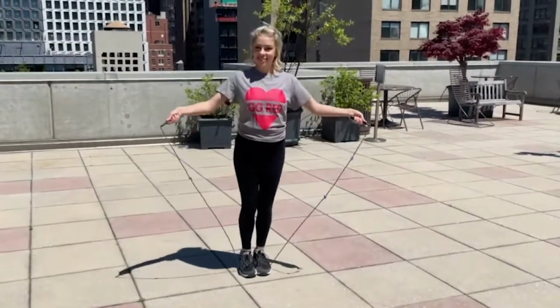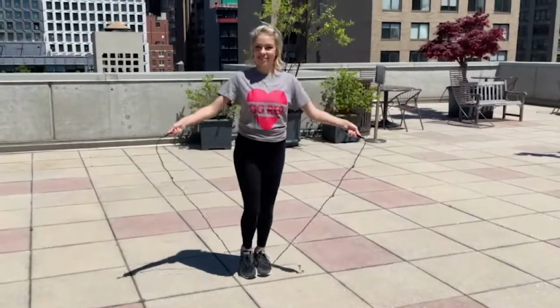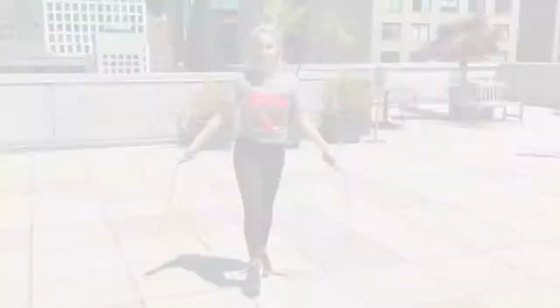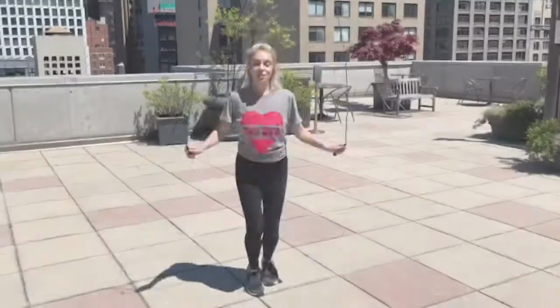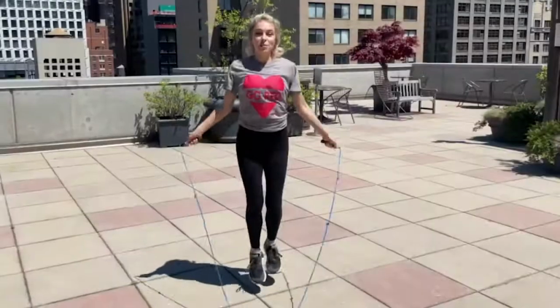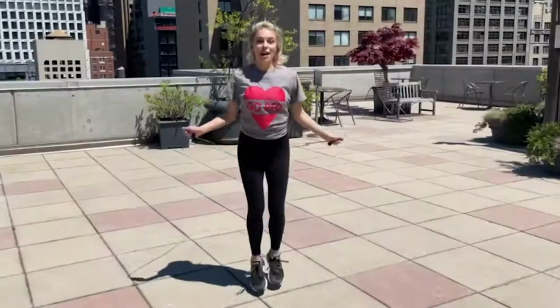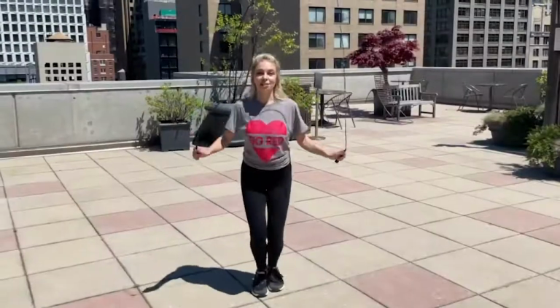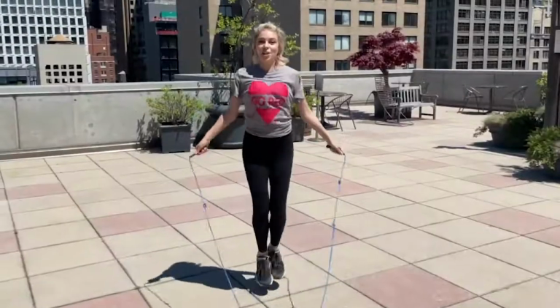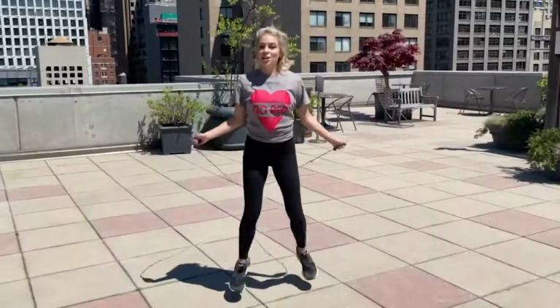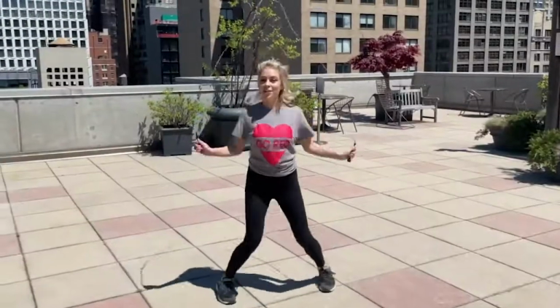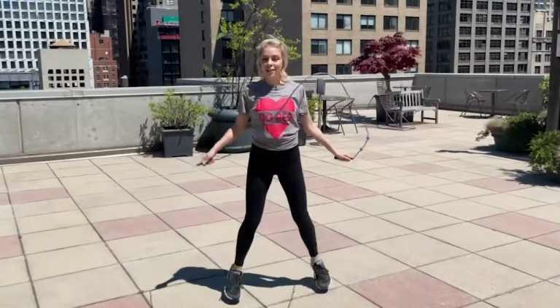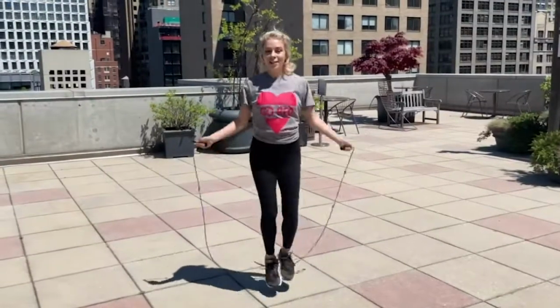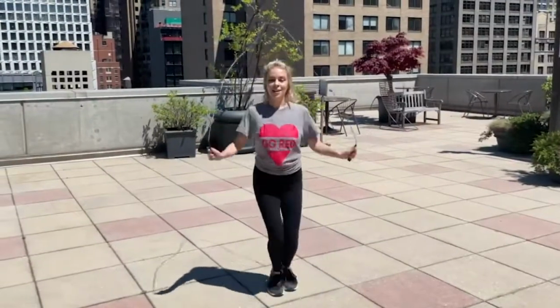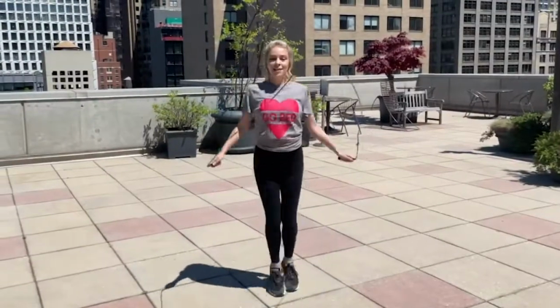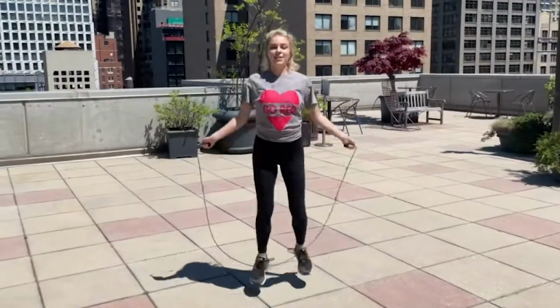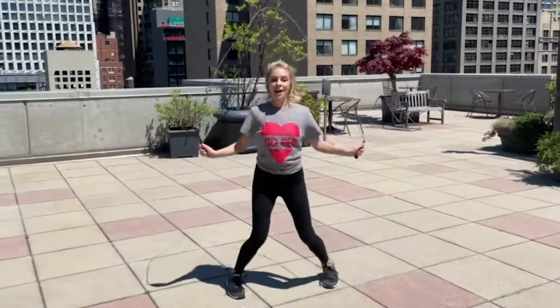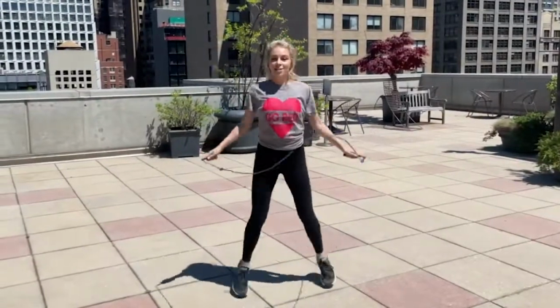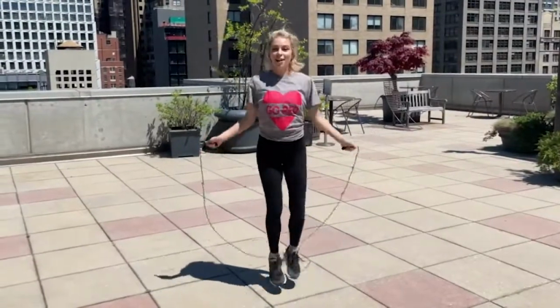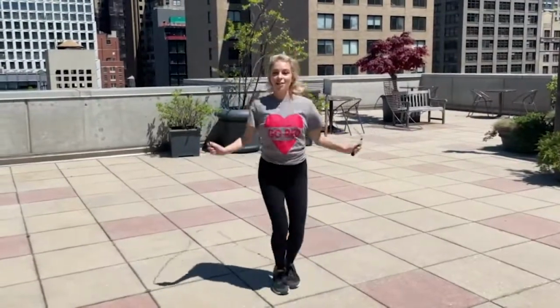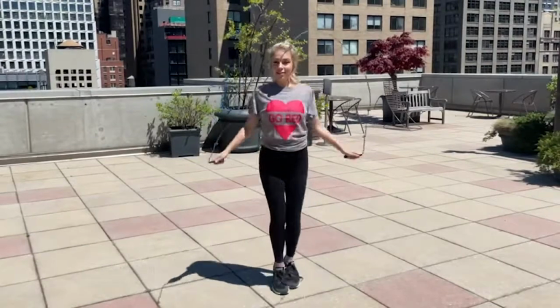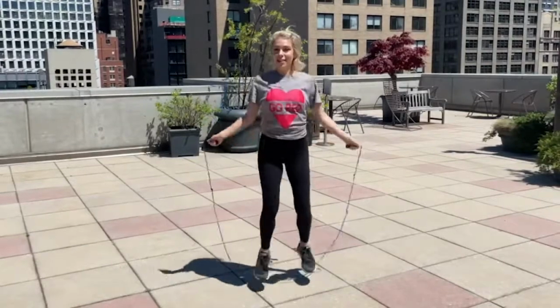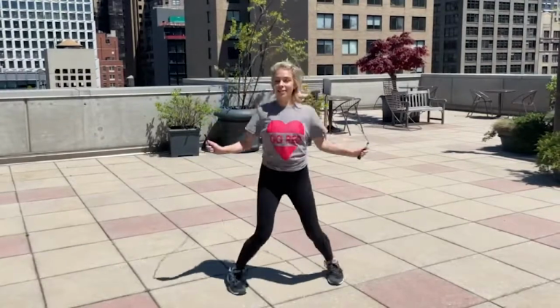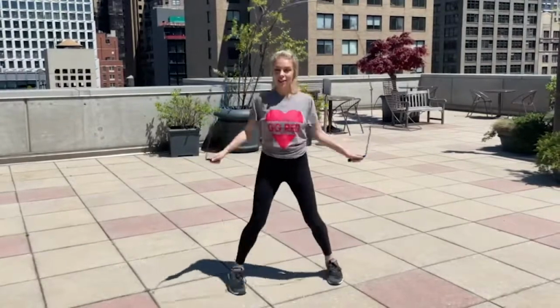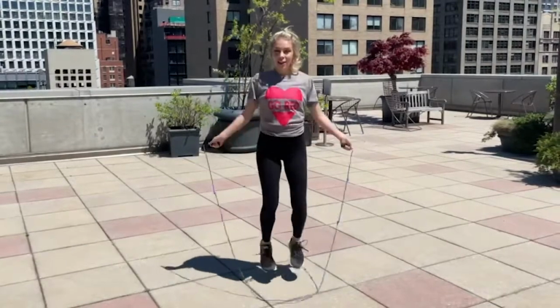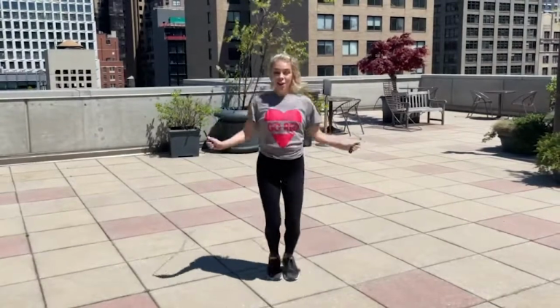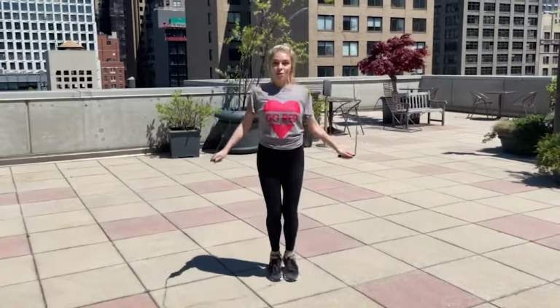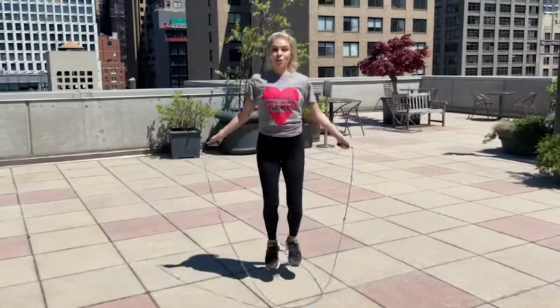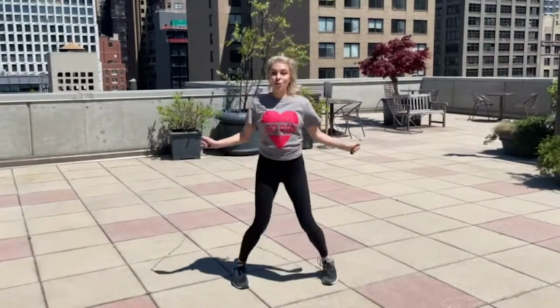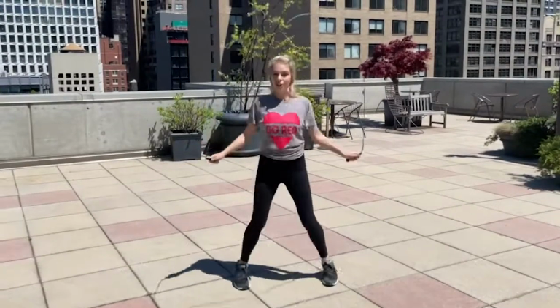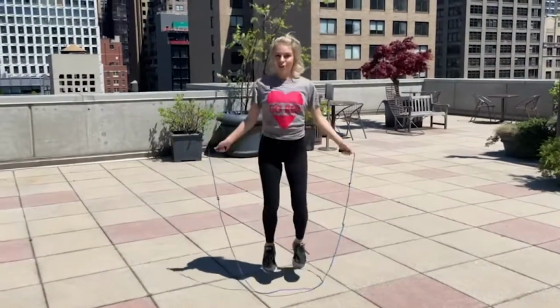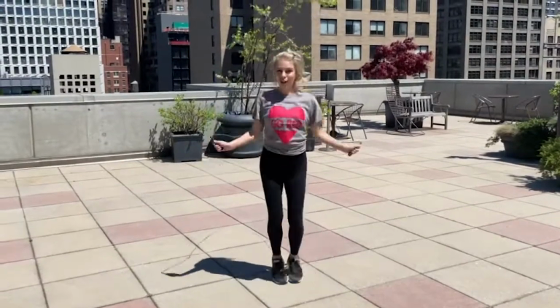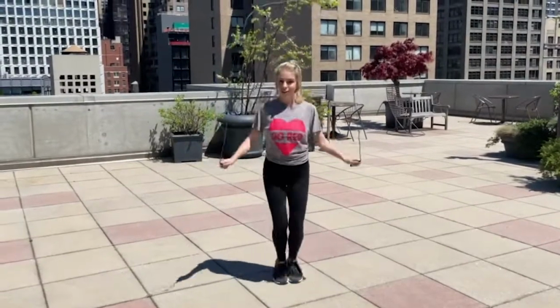Once you master the side straddle like this, you can cross your legs.